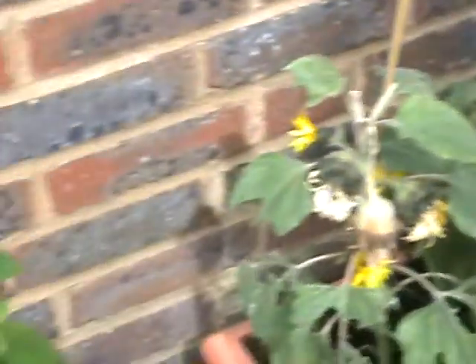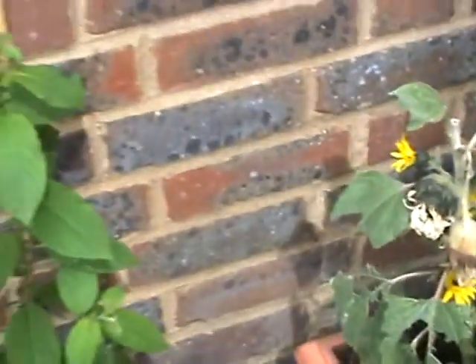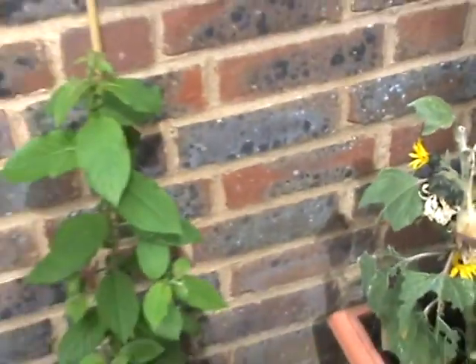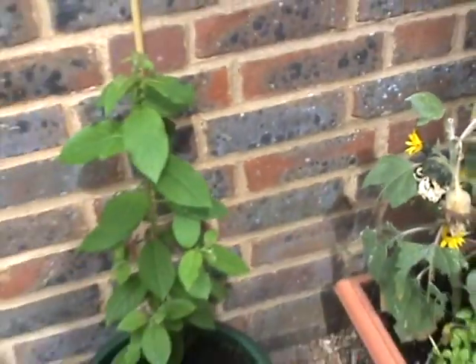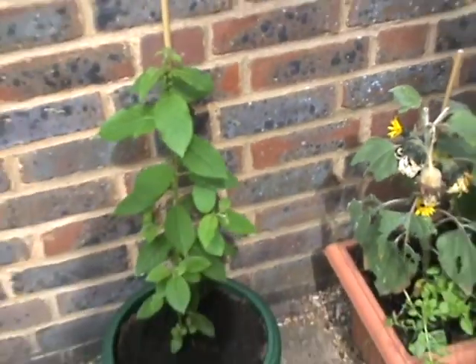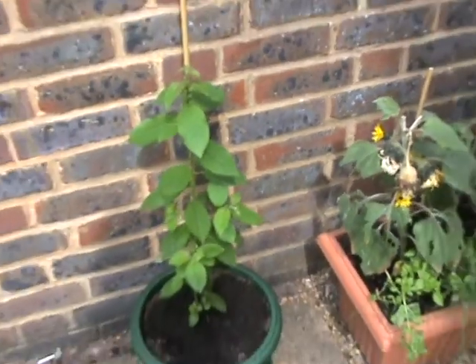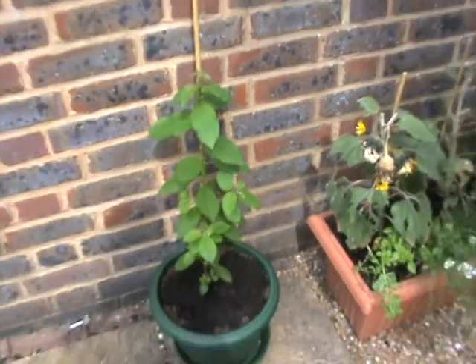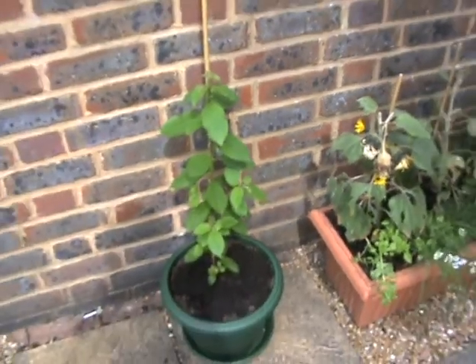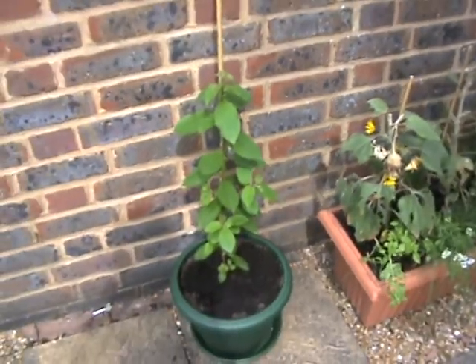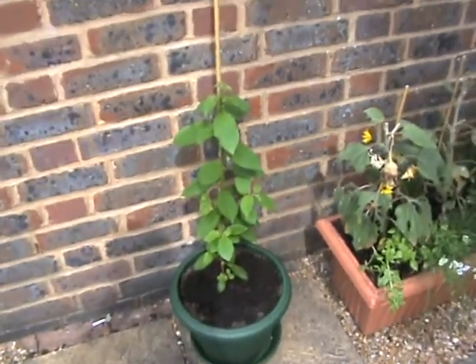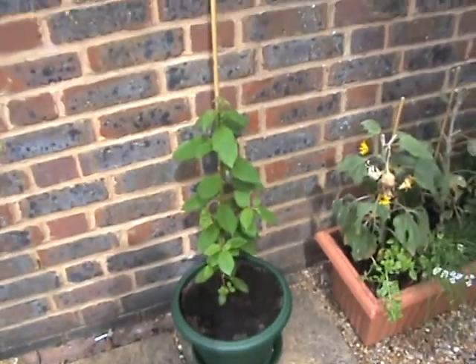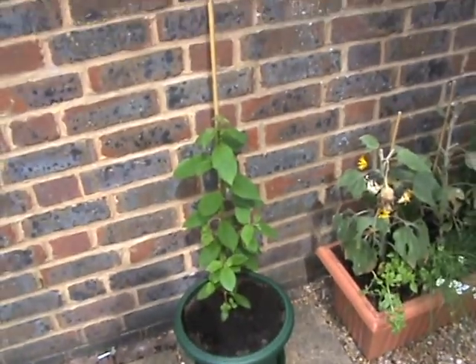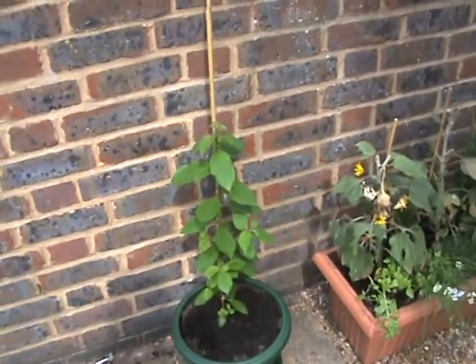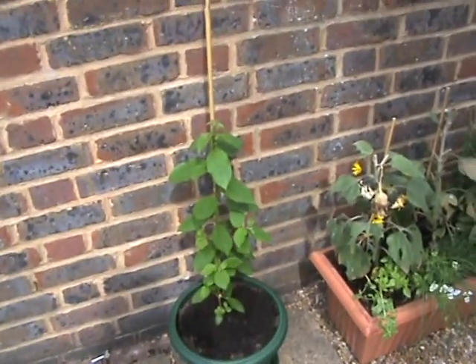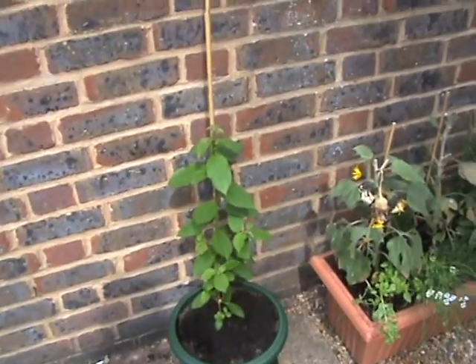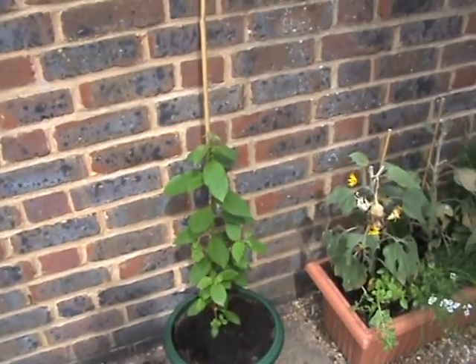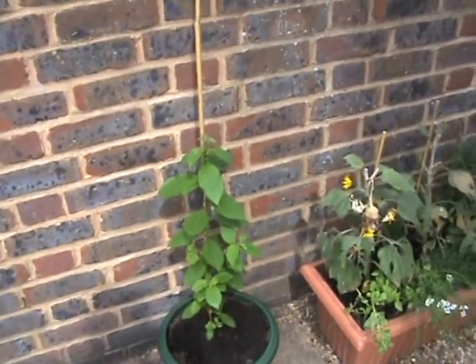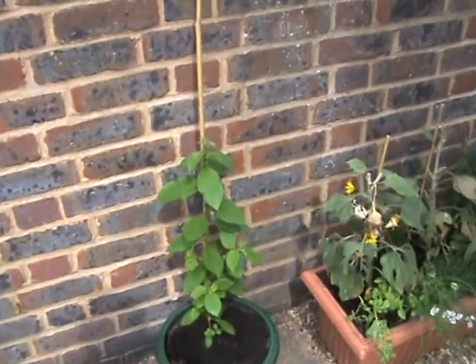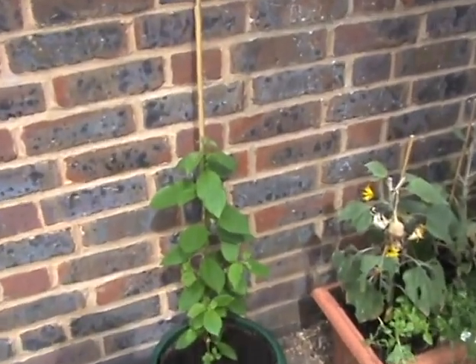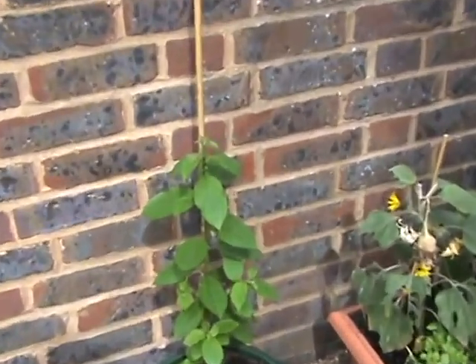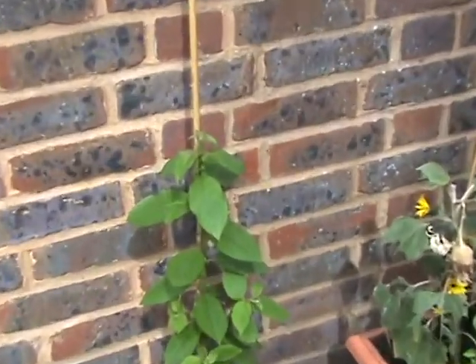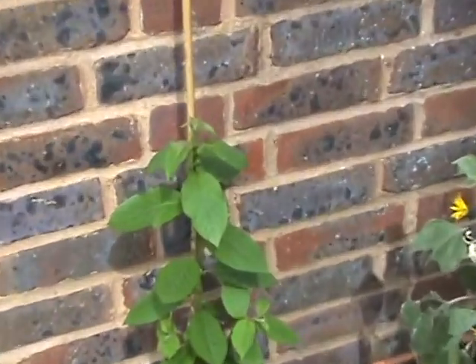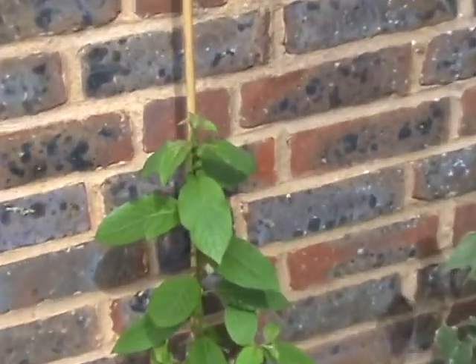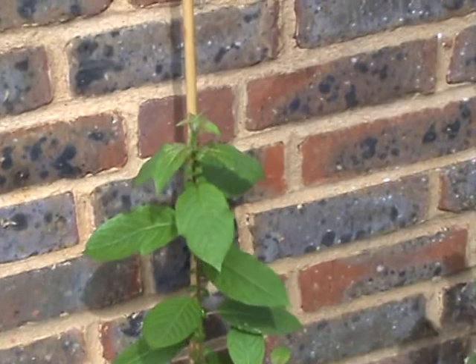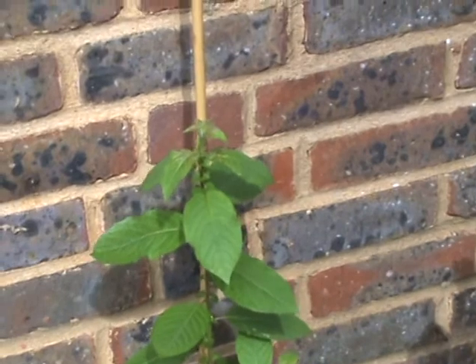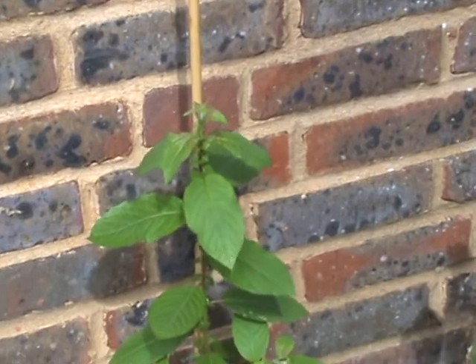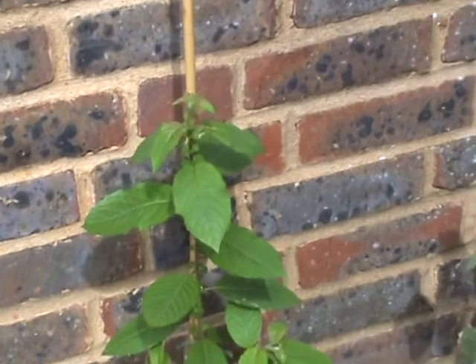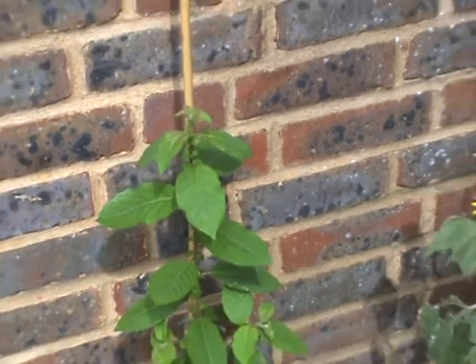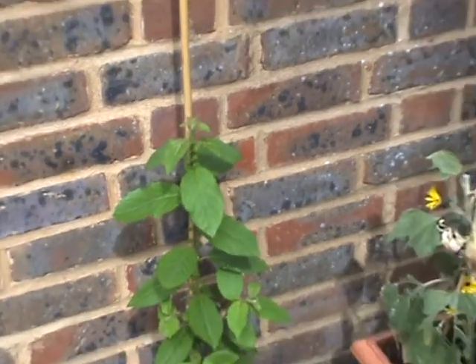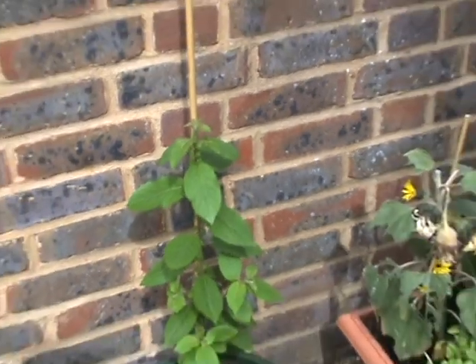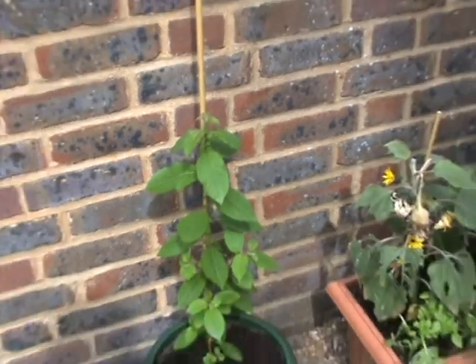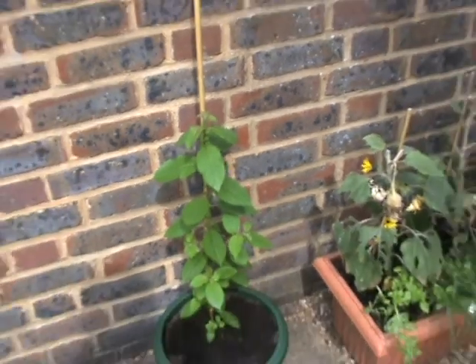And here is my attempt at a large sunflower. It seems to be growing since I took them out of the greenhouse.